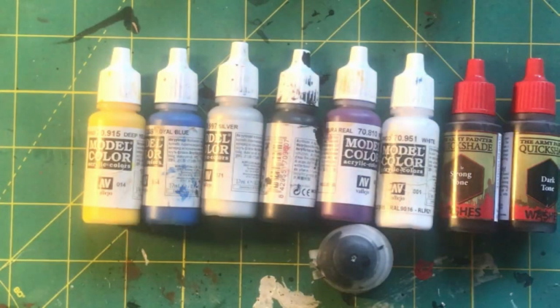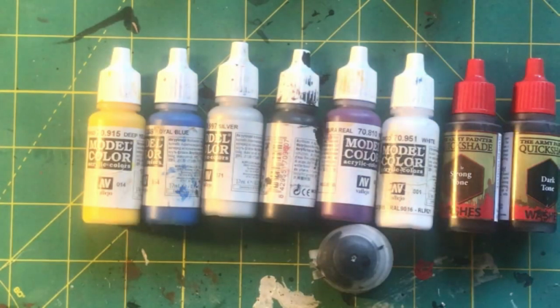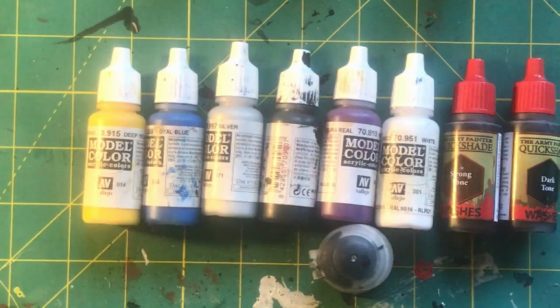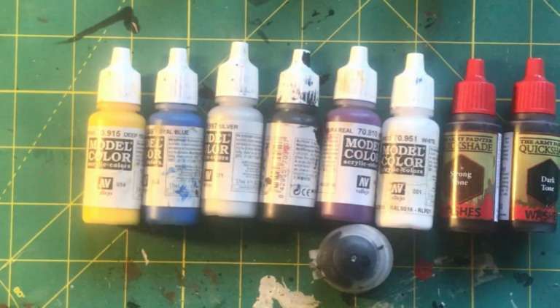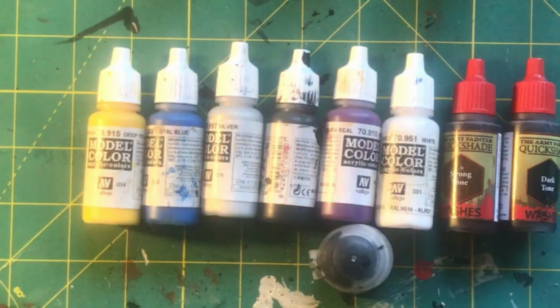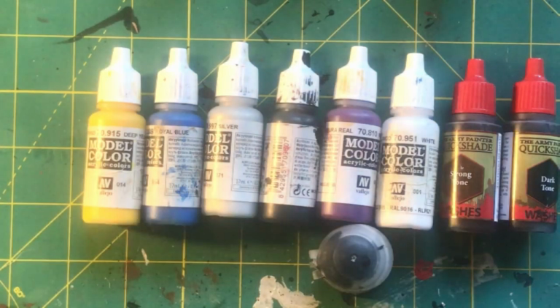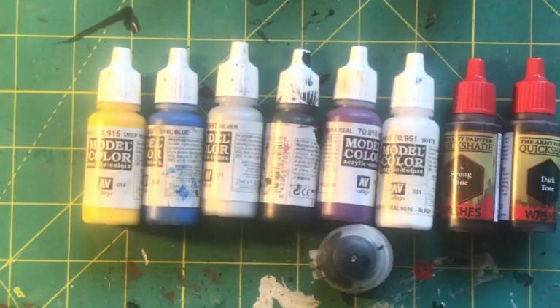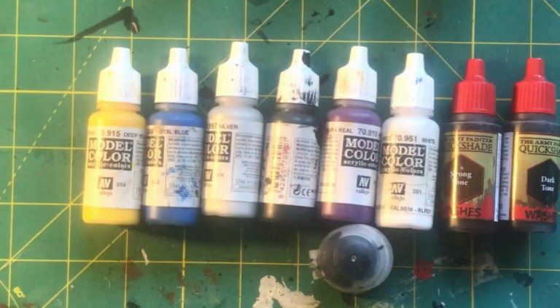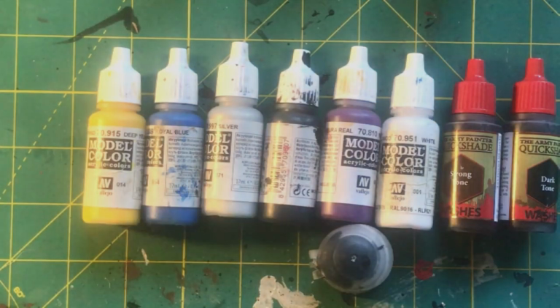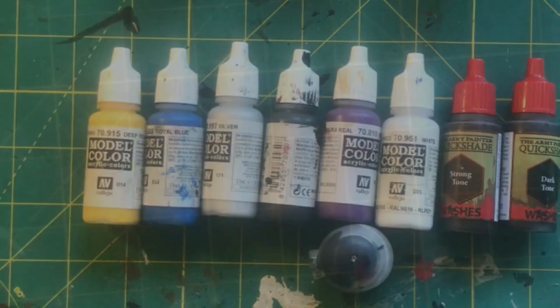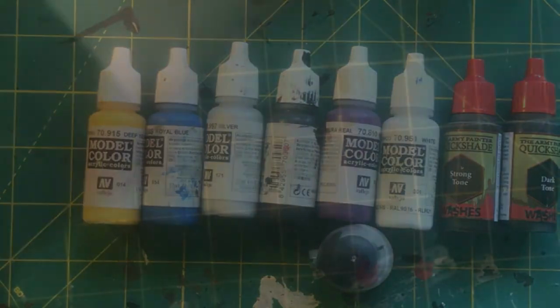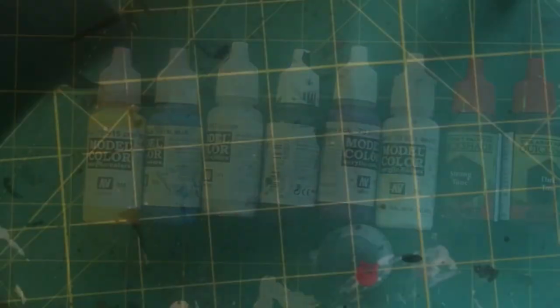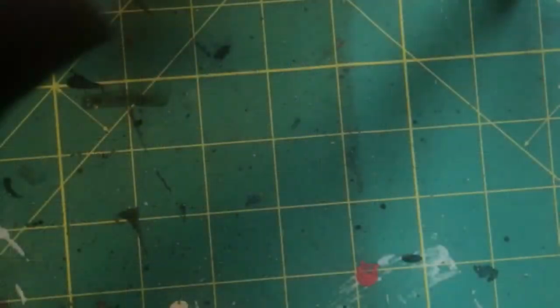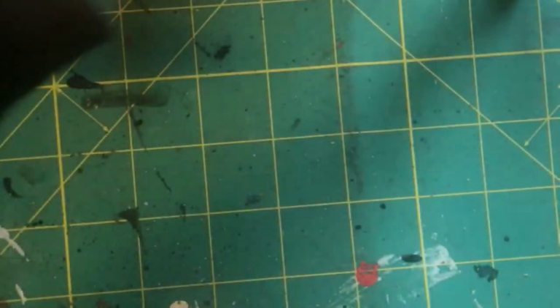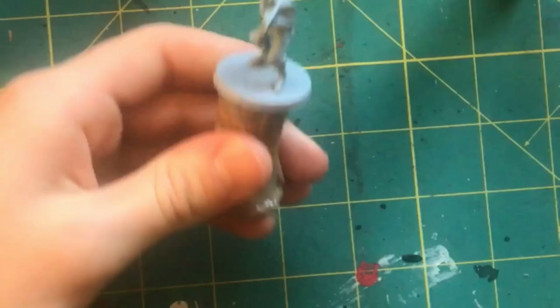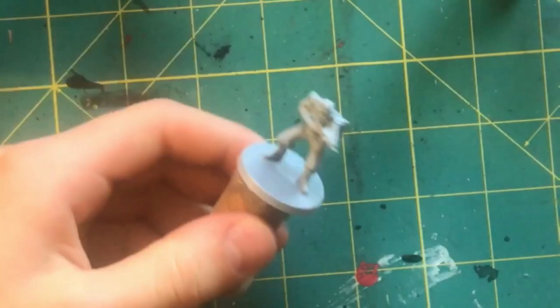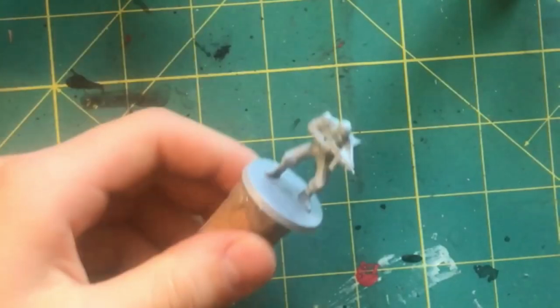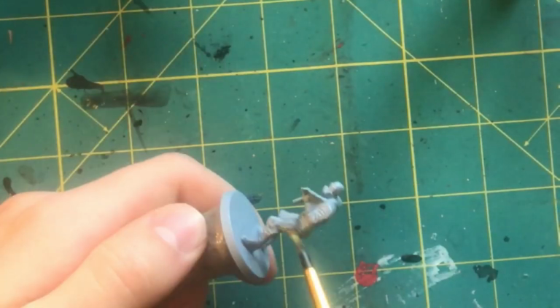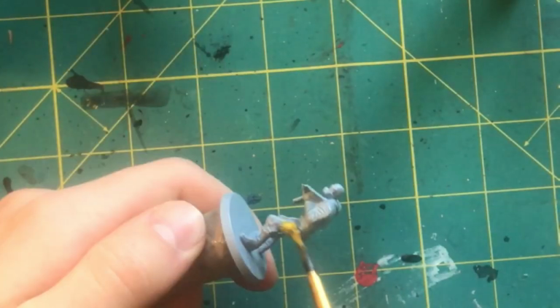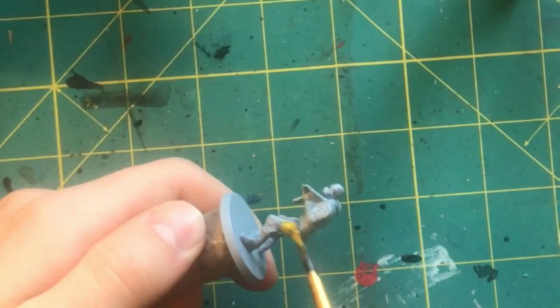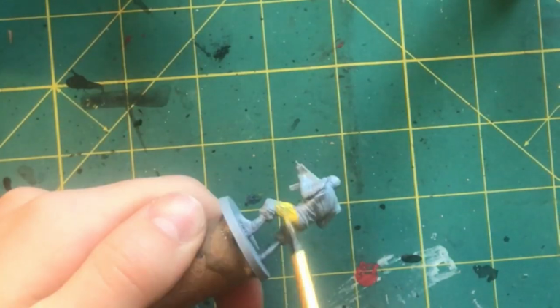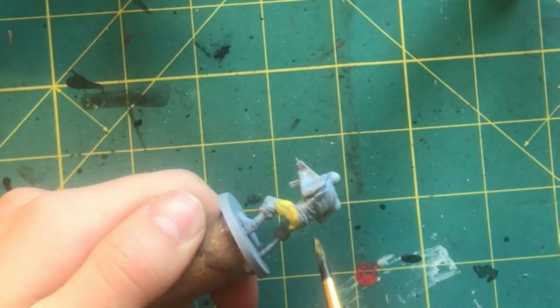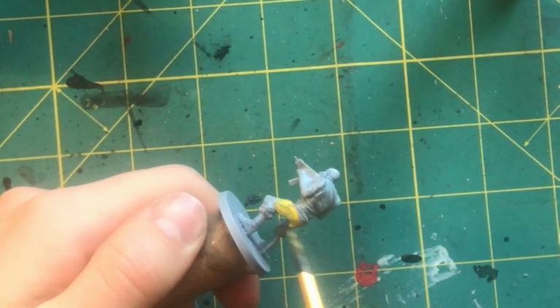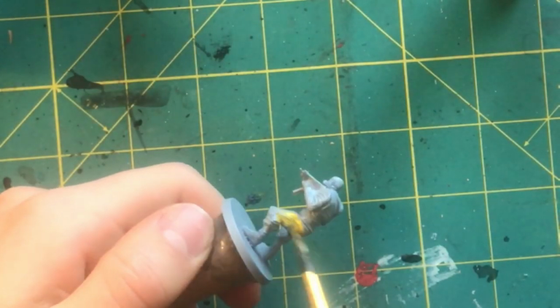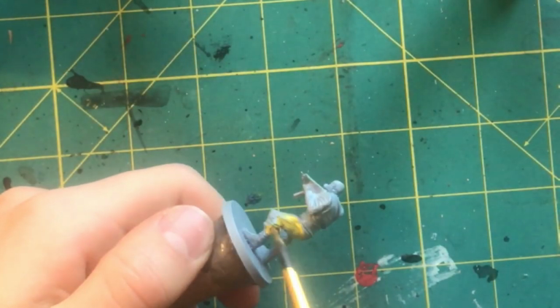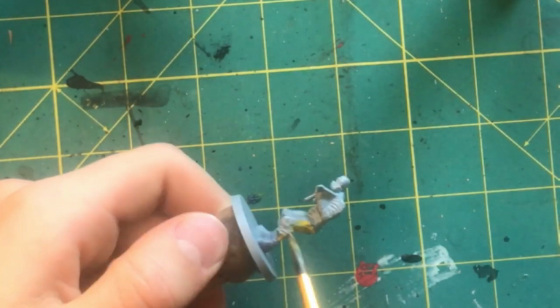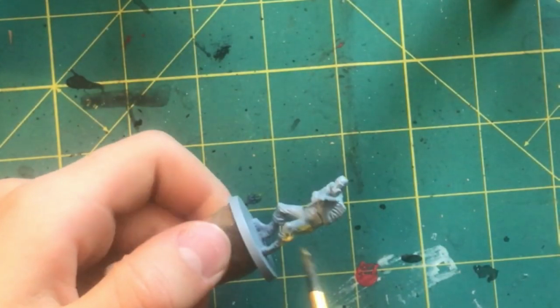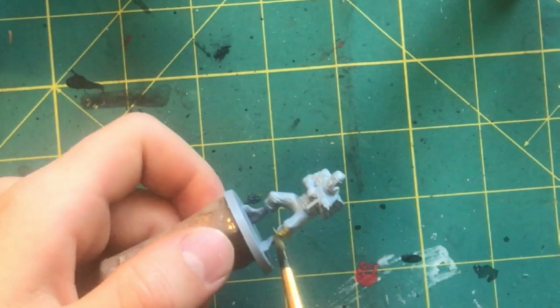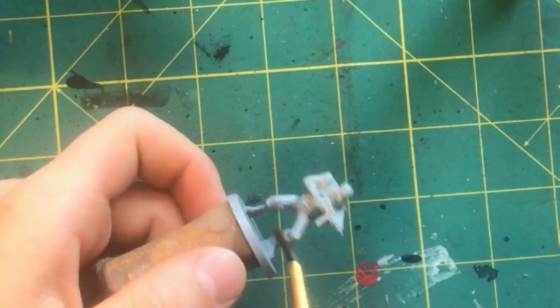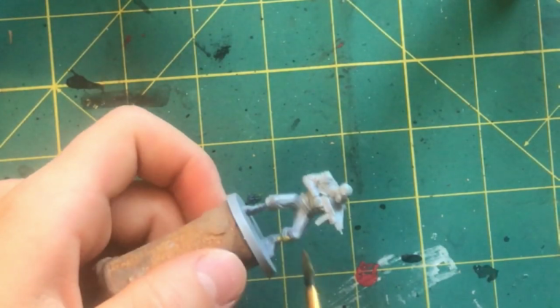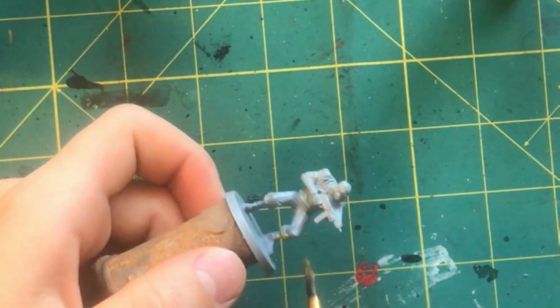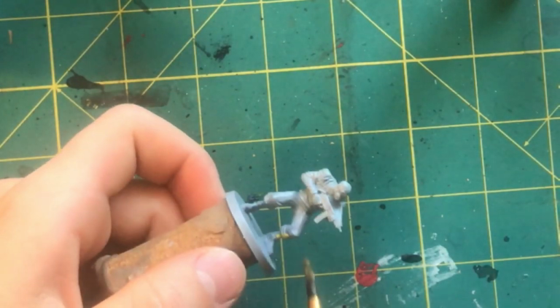The first thing I do is paint their hazmat suits yellow. This ended up taking me 3 coats to get a solid coverage.